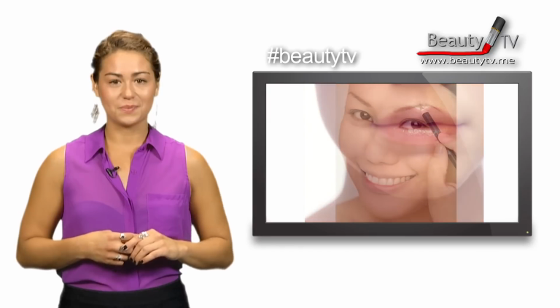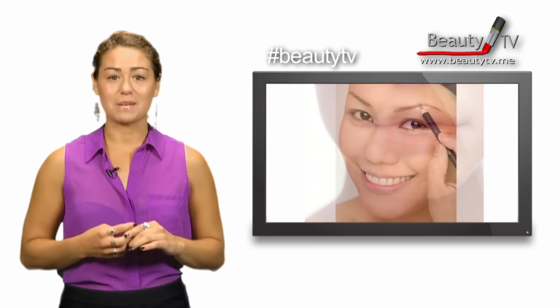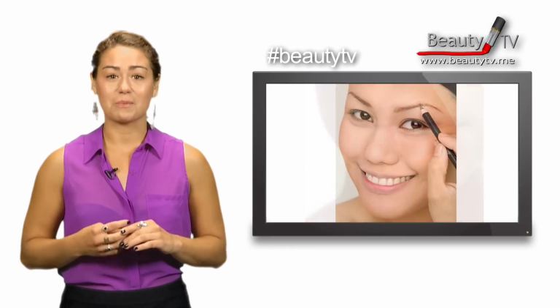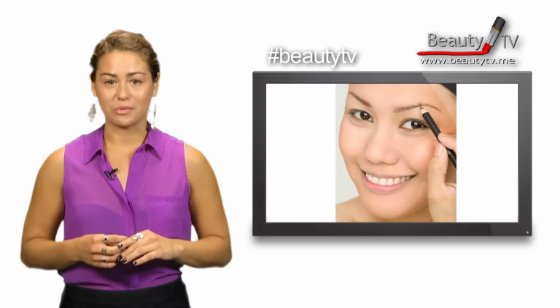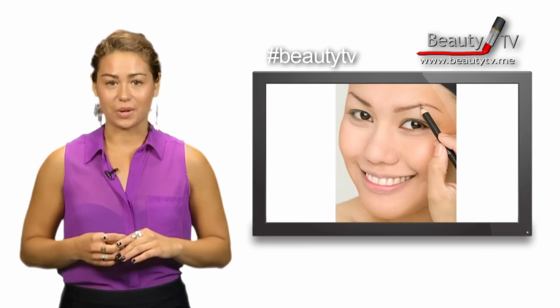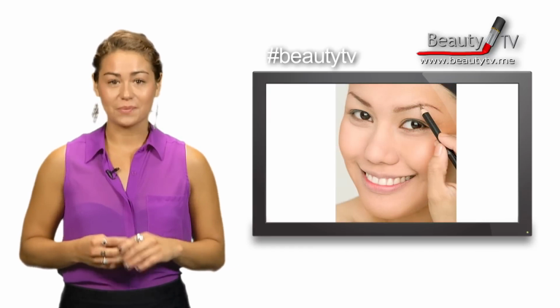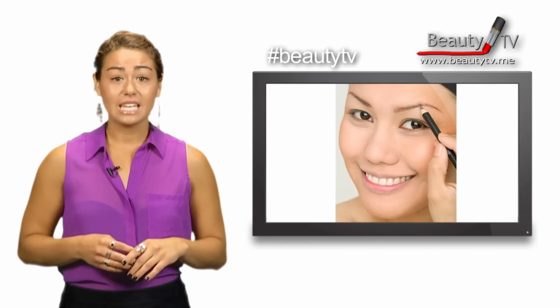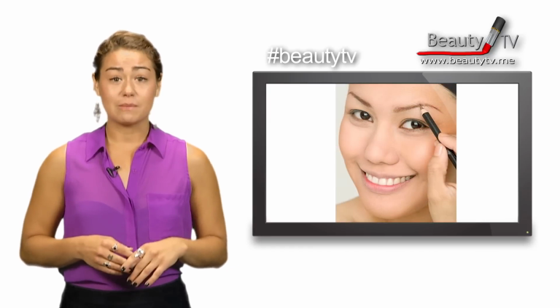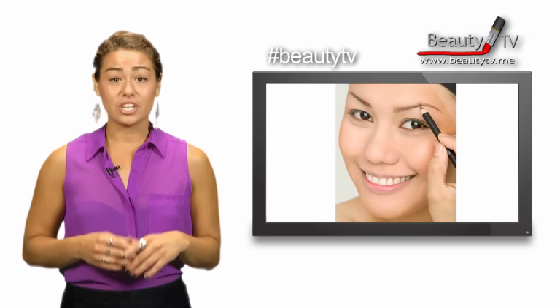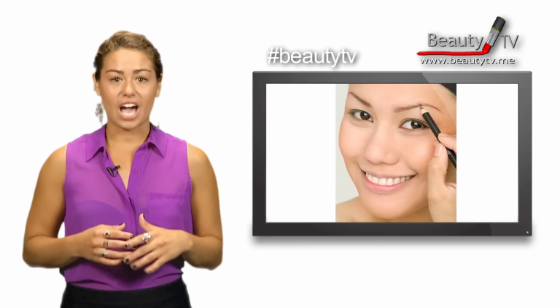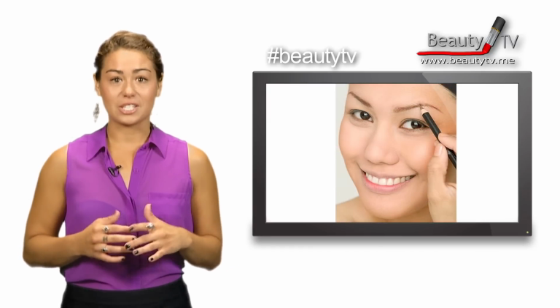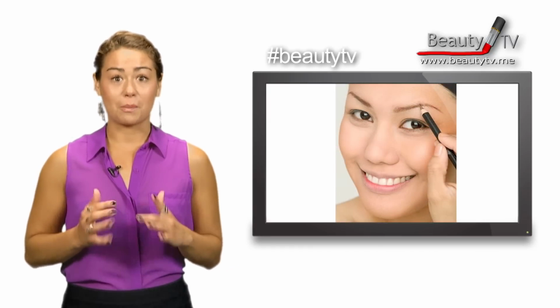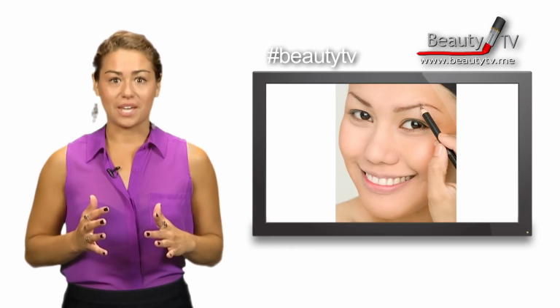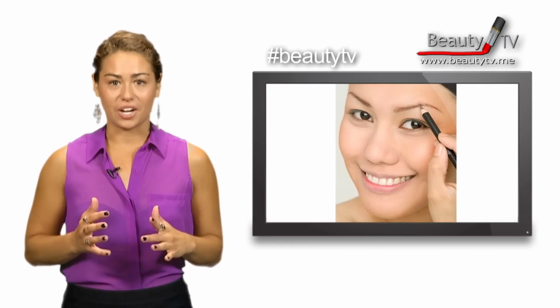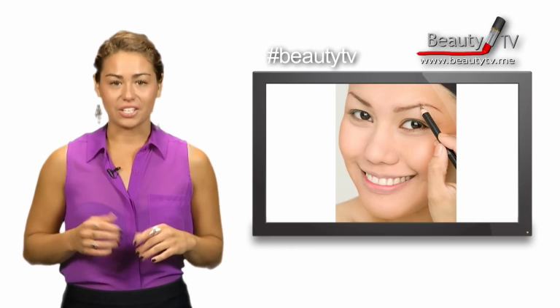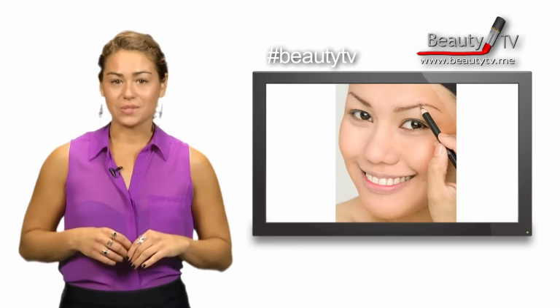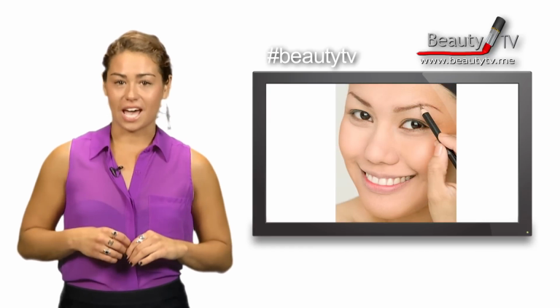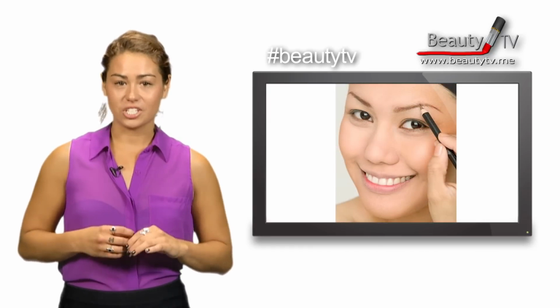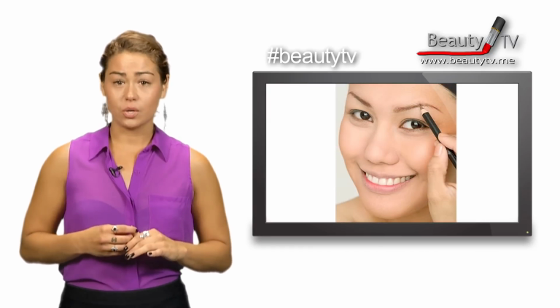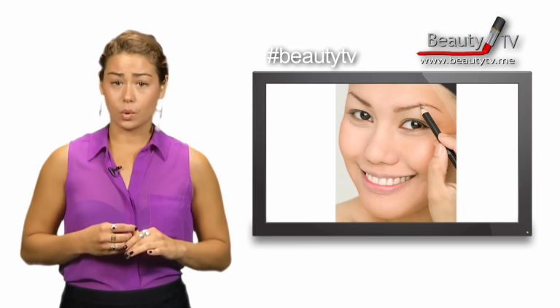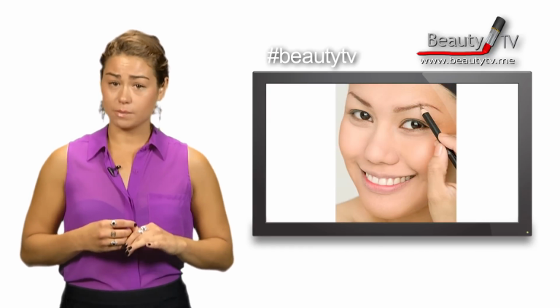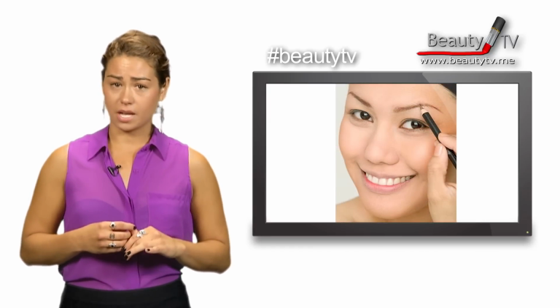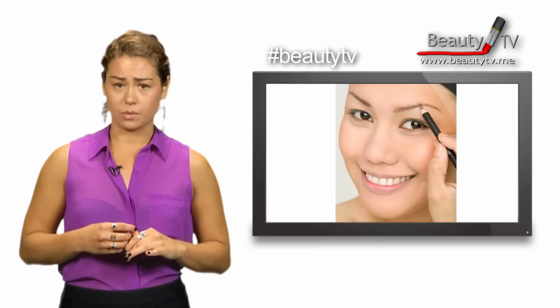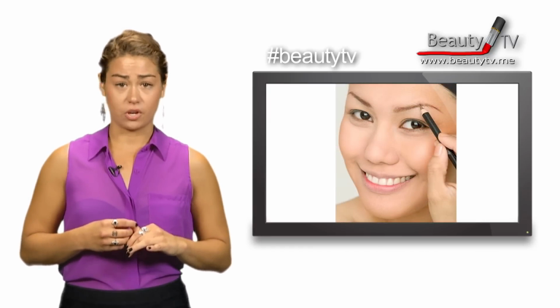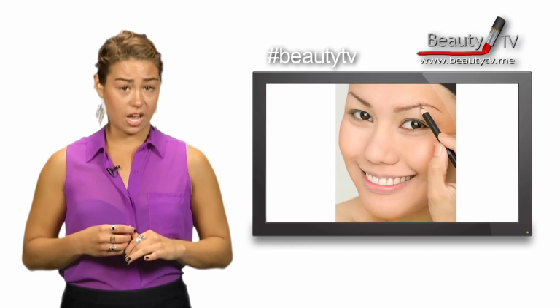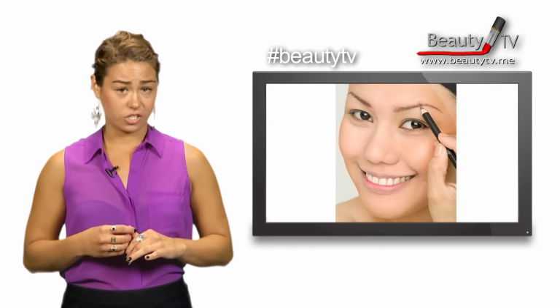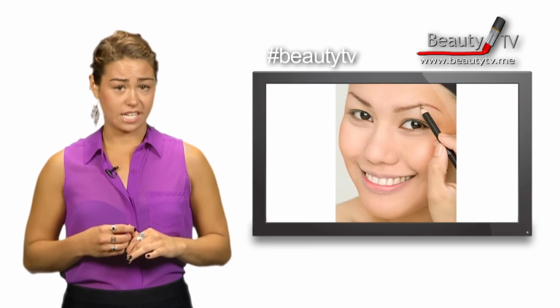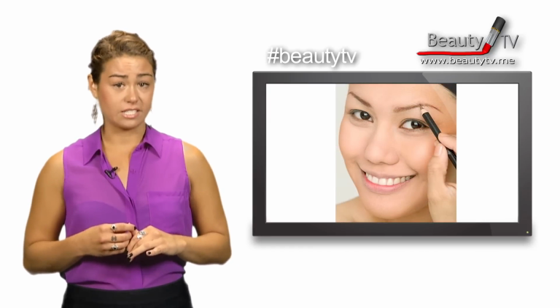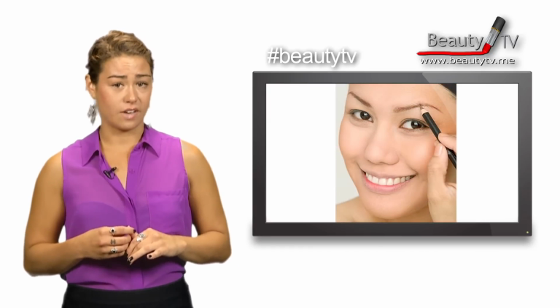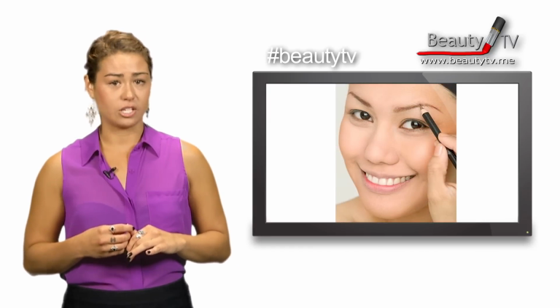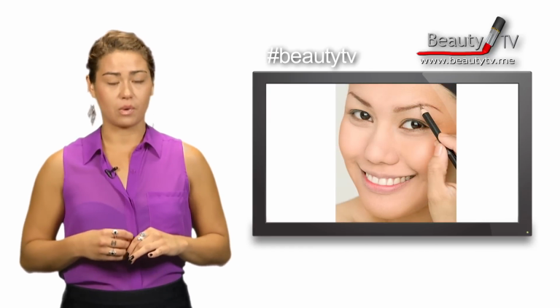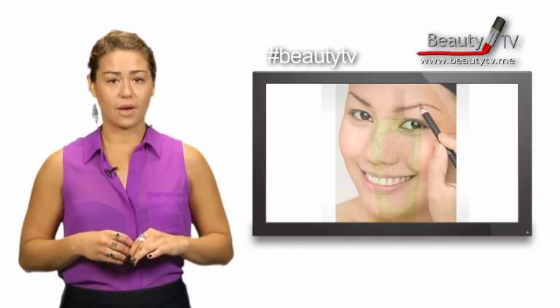Tip number four: to make your eyes look bigger, use eyeshadow corresponding with your hair shade to define your brow.